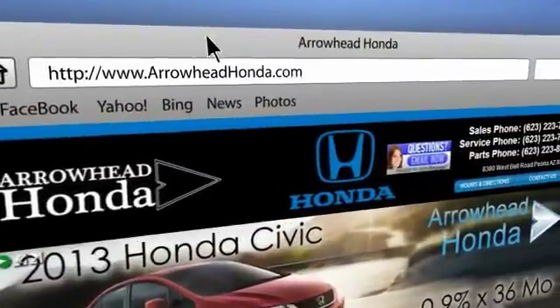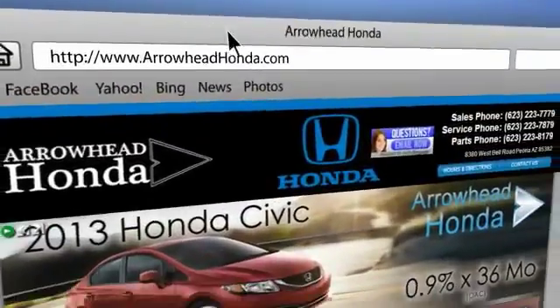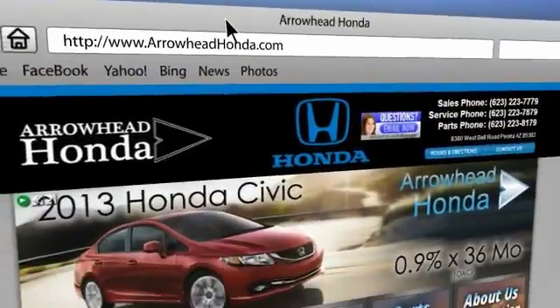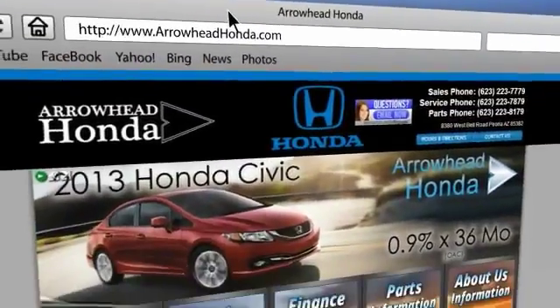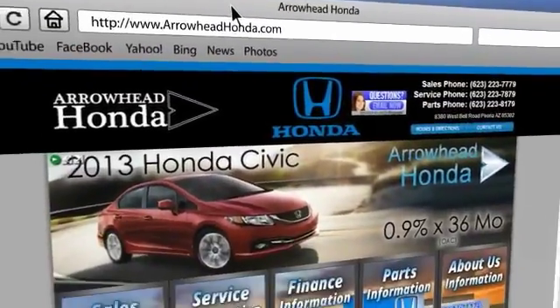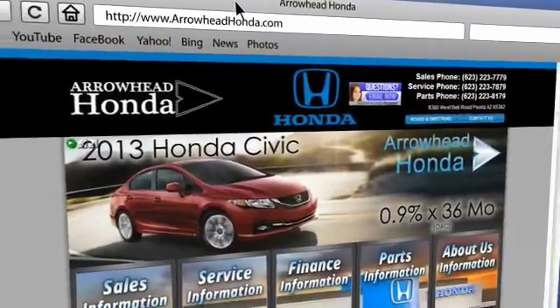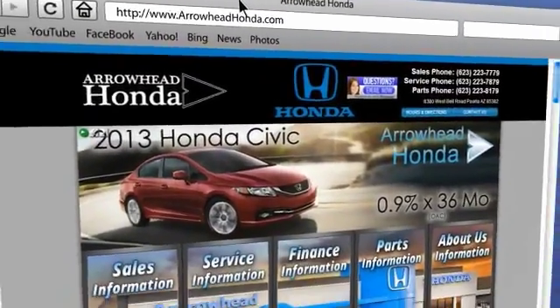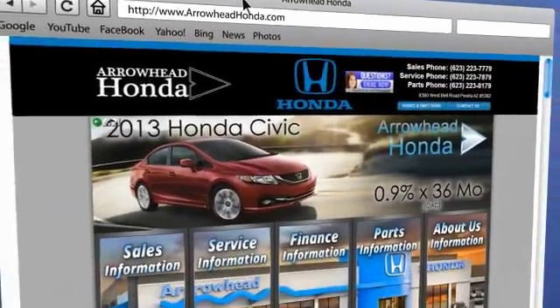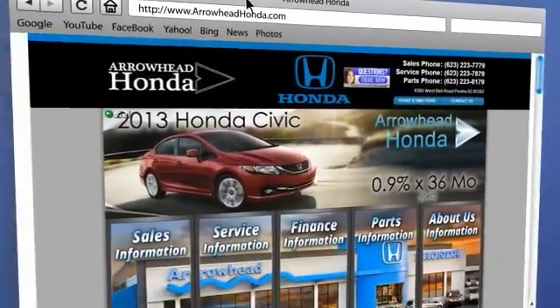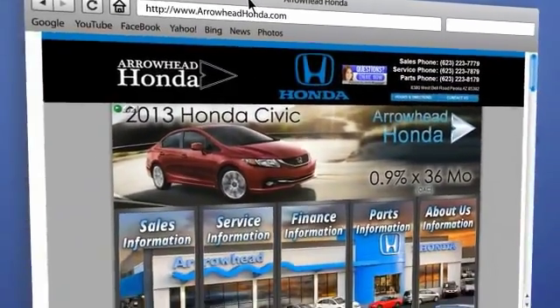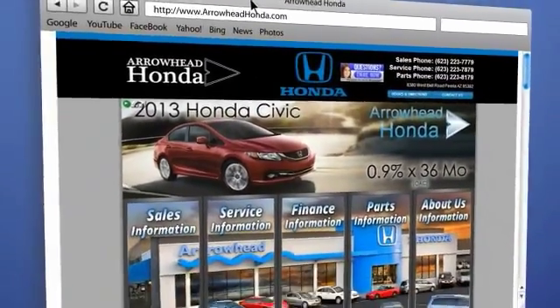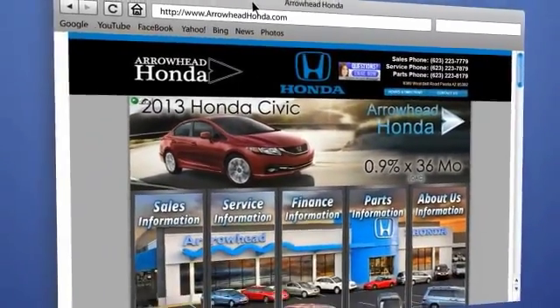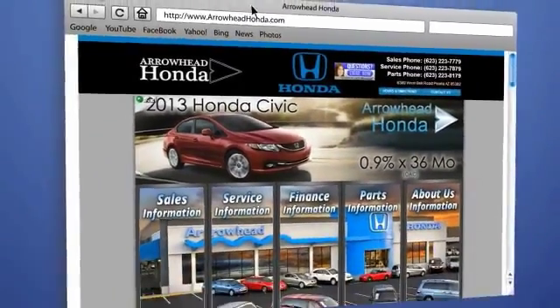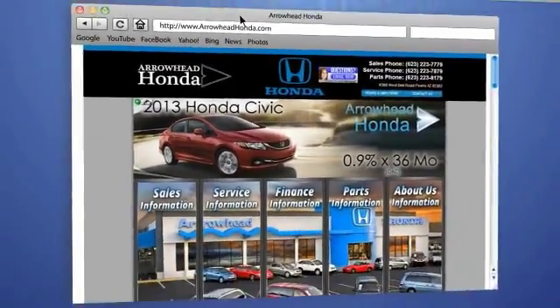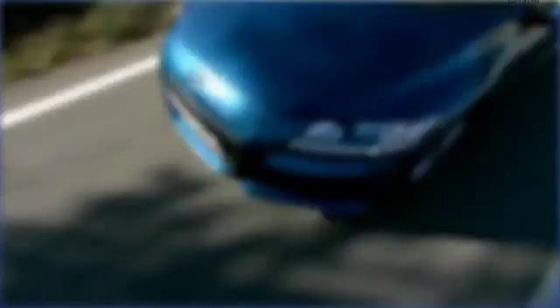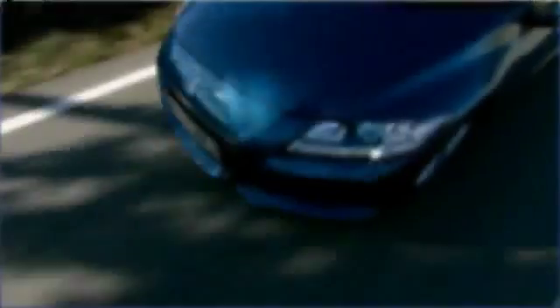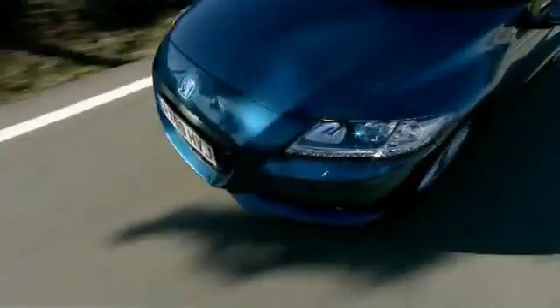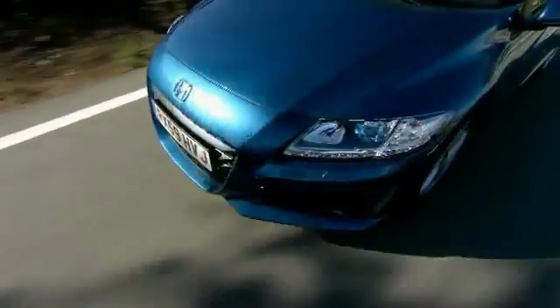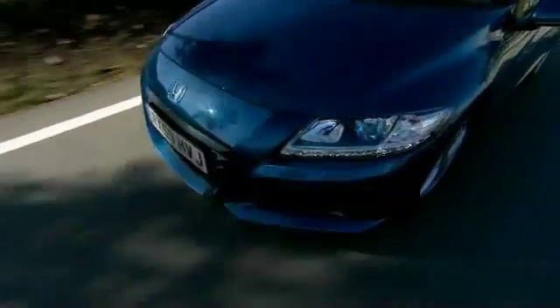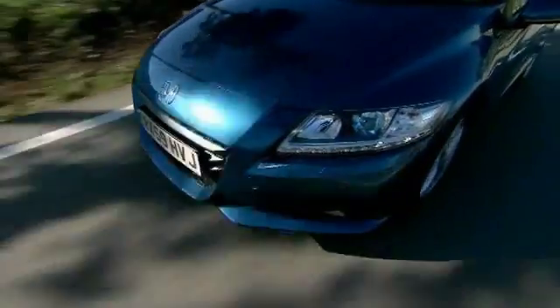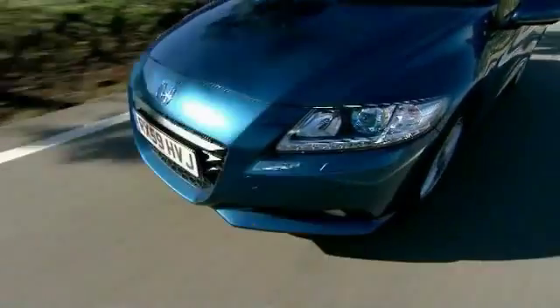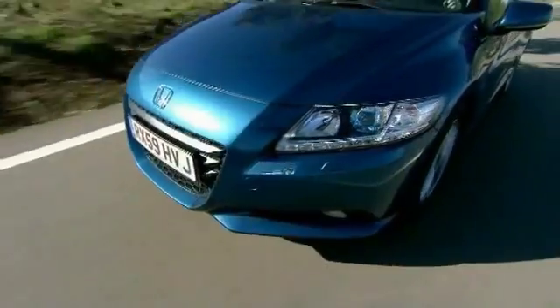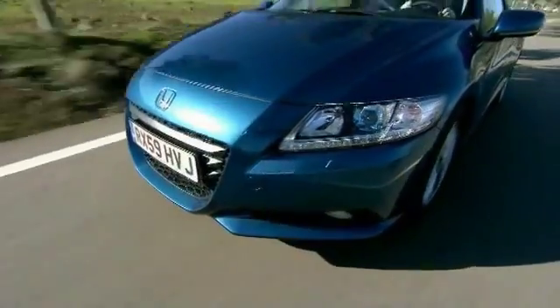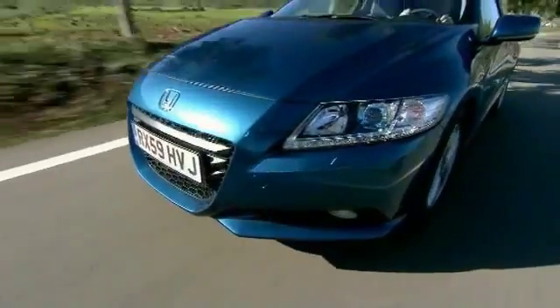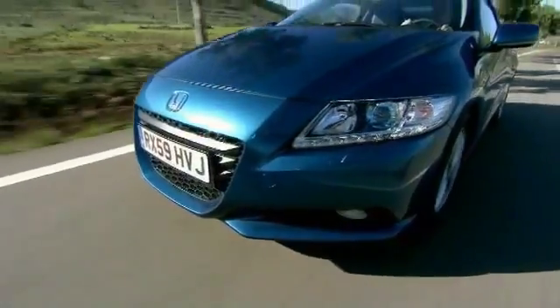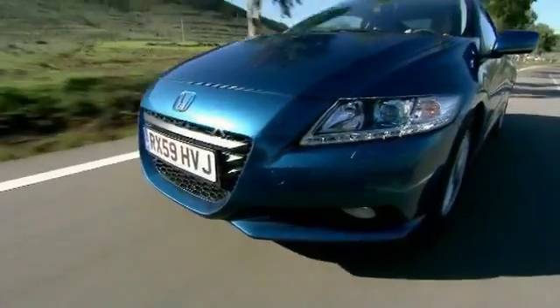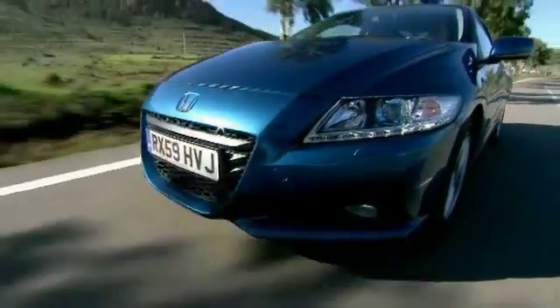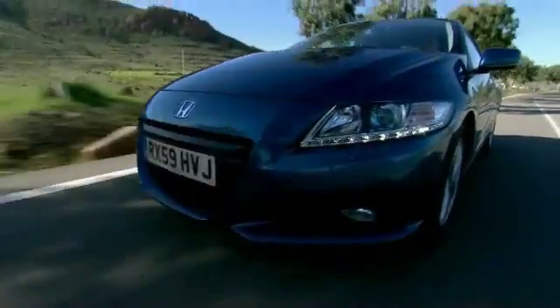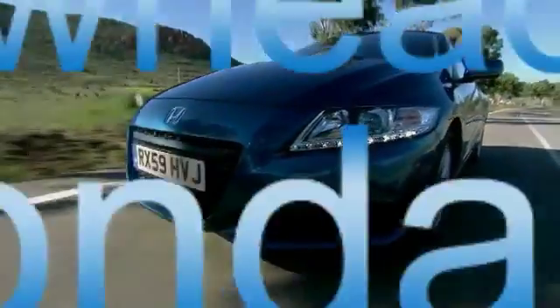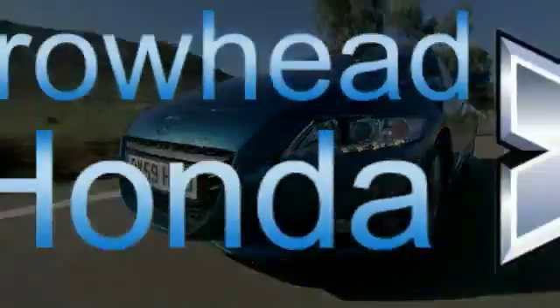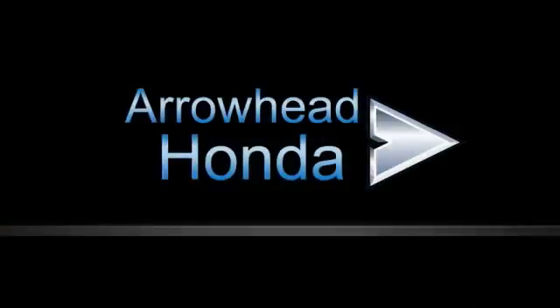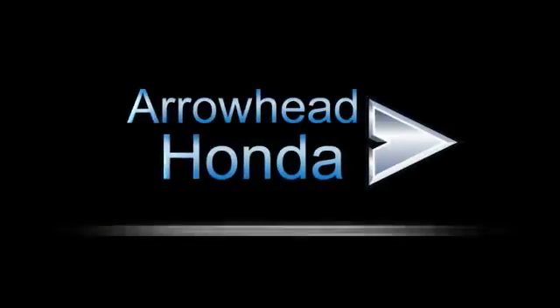From buying to financing to maintenance, we've got you covered with friendly, courteous service. All at competitive prices.